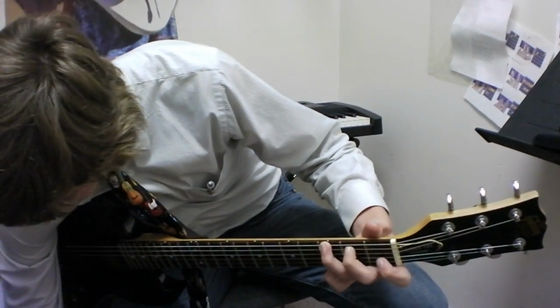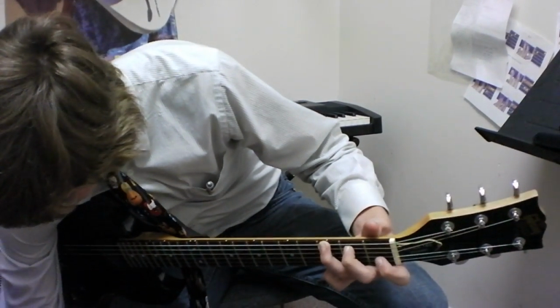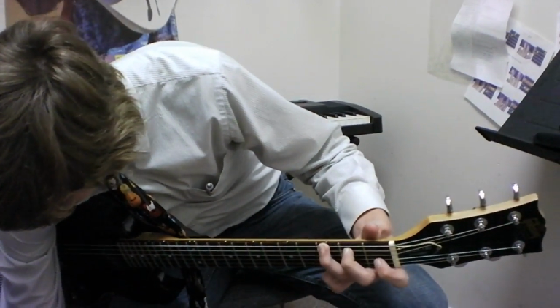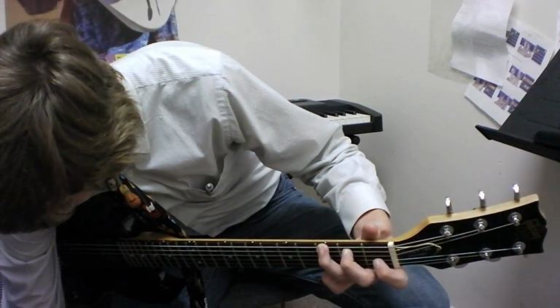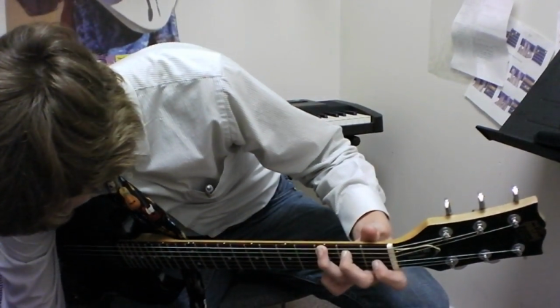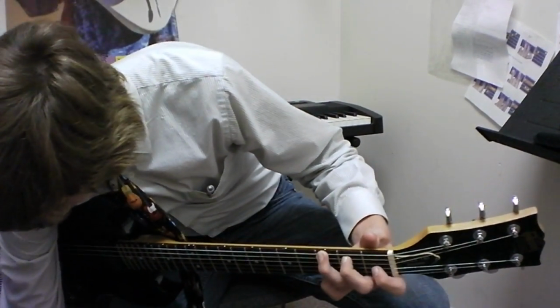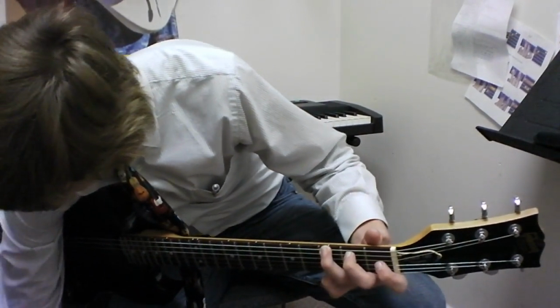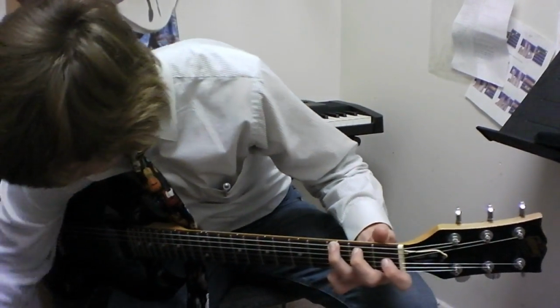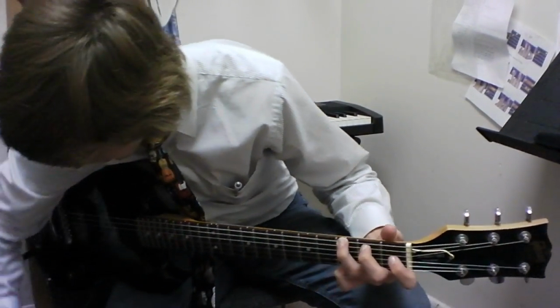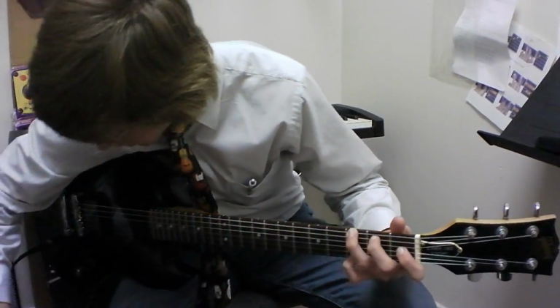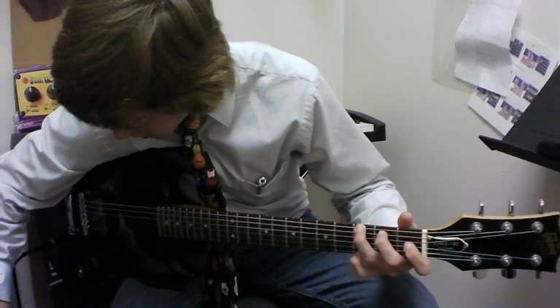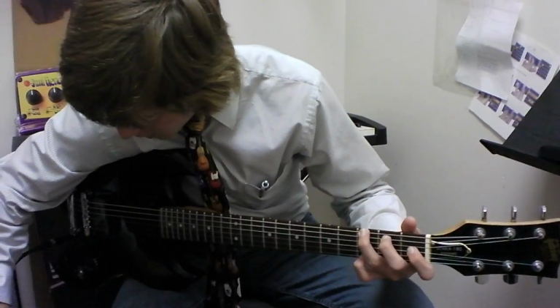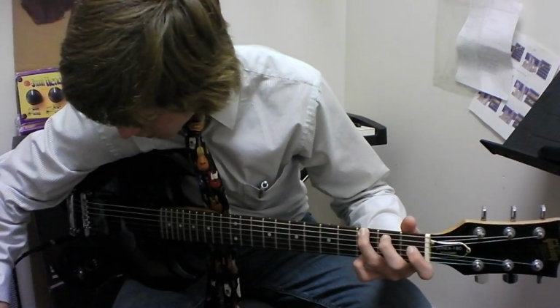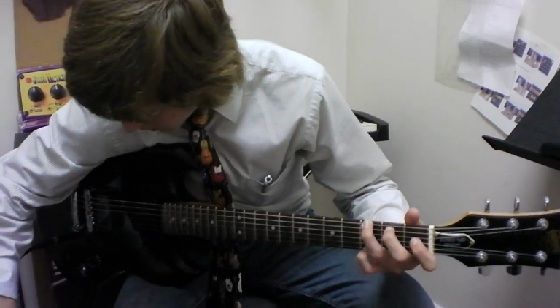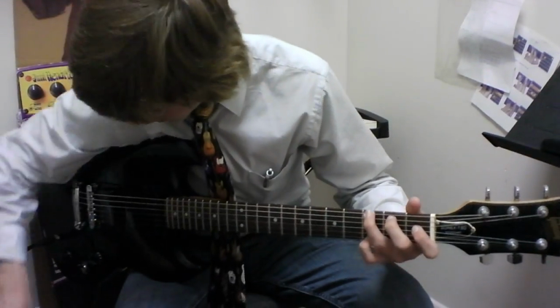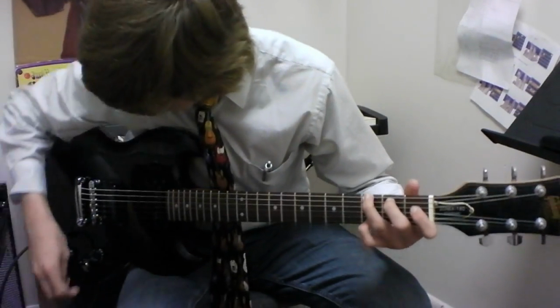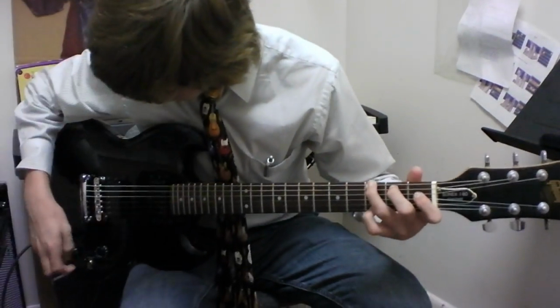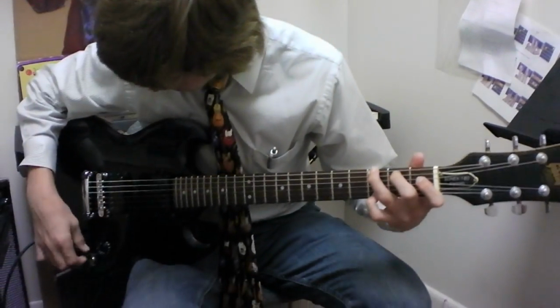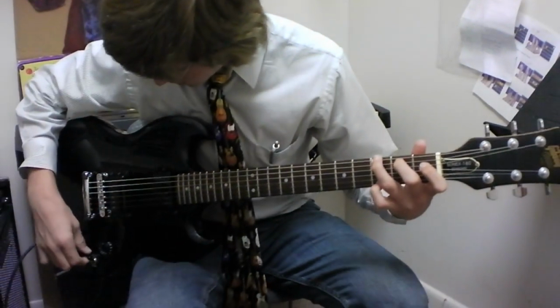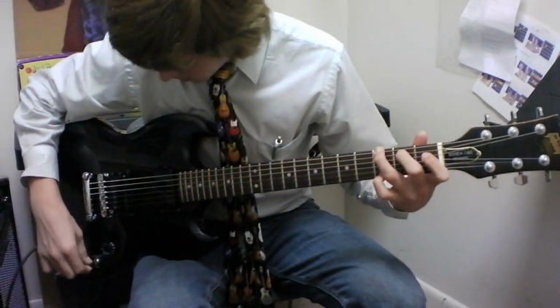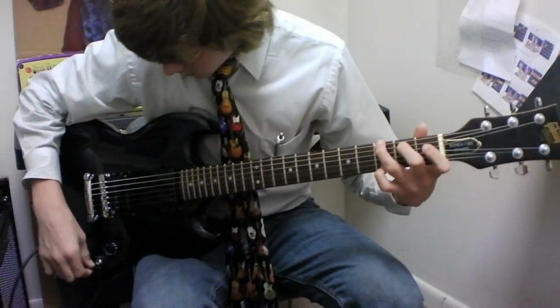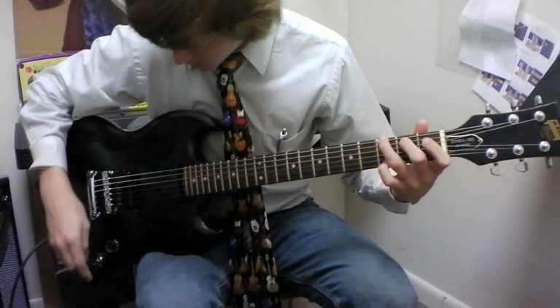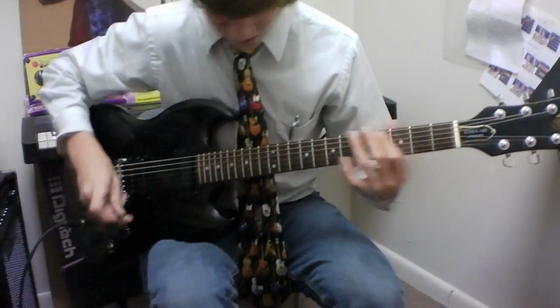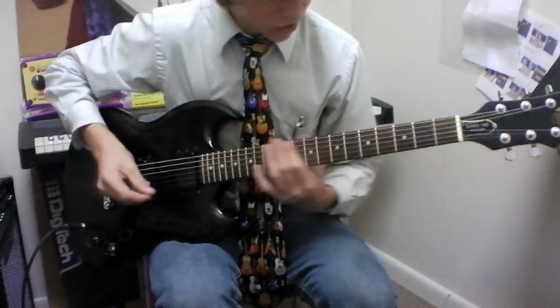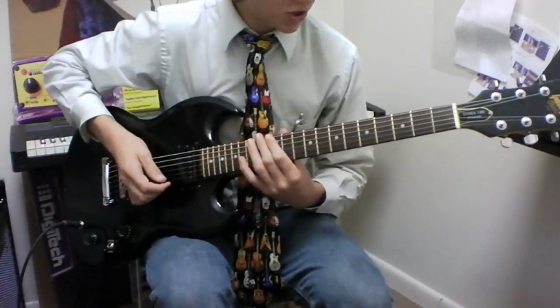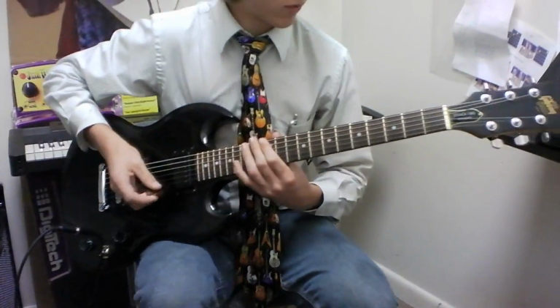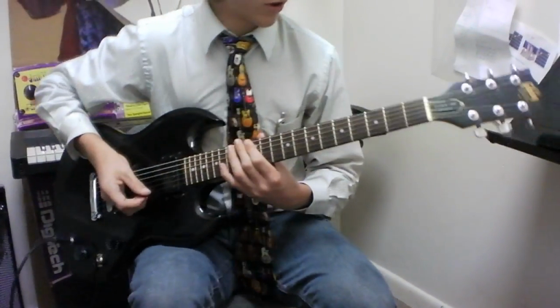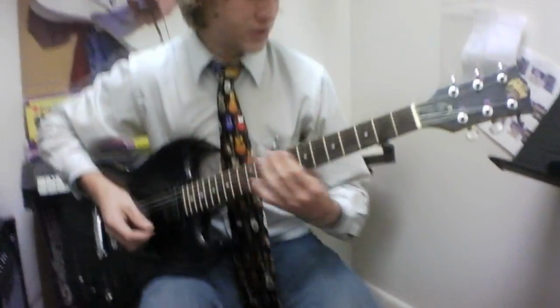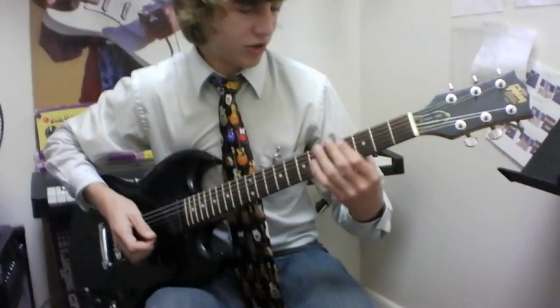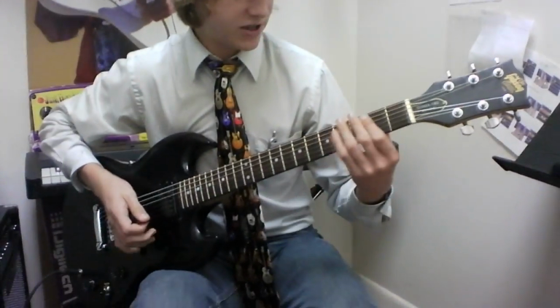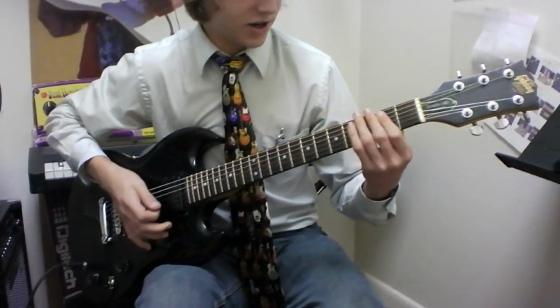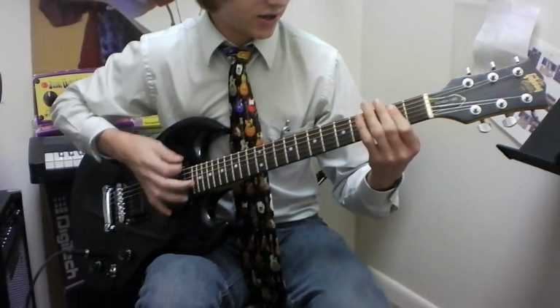I've got my guitar pick here. This is distortion for you — it's more AC/DC.